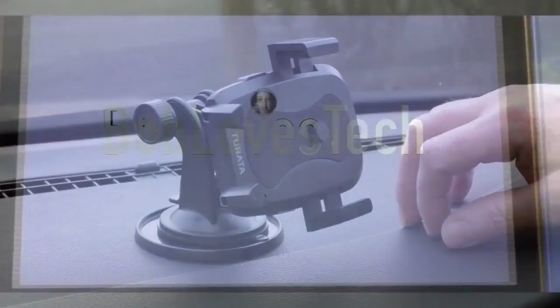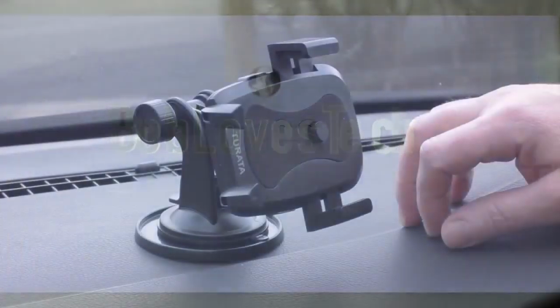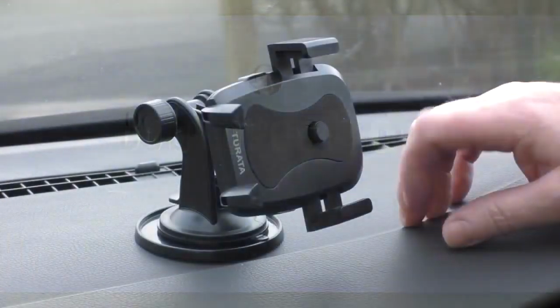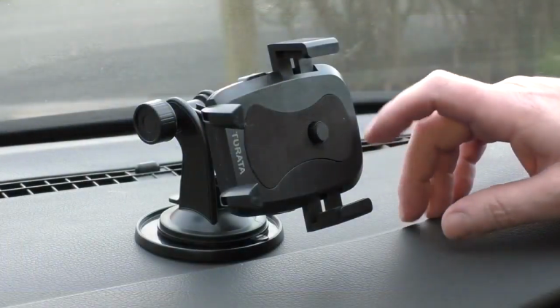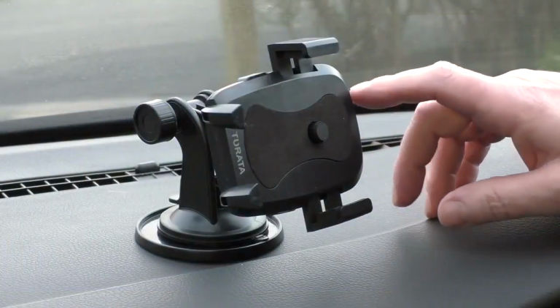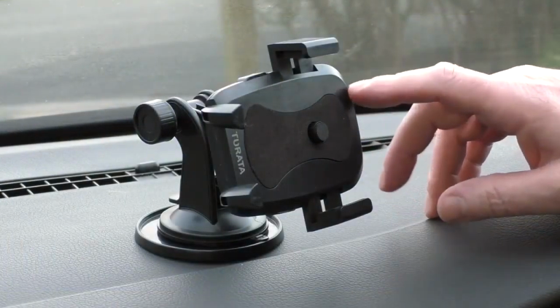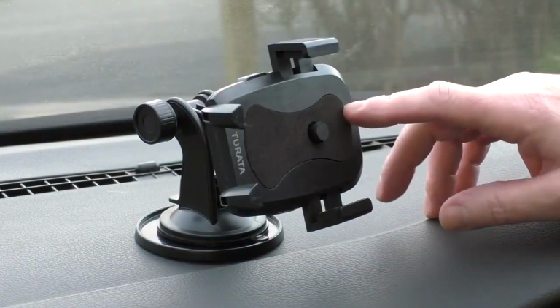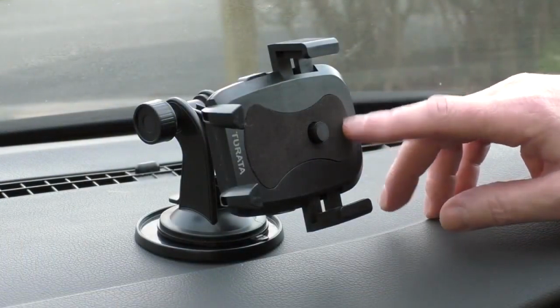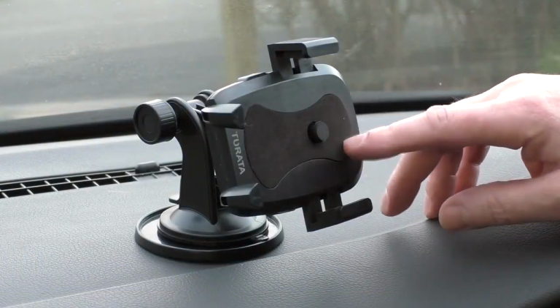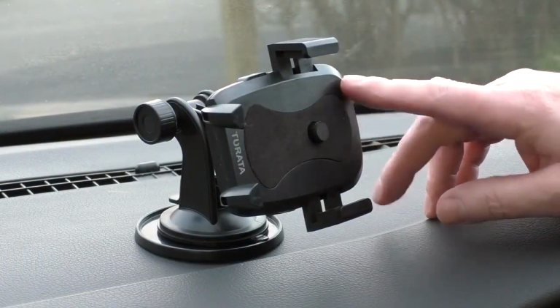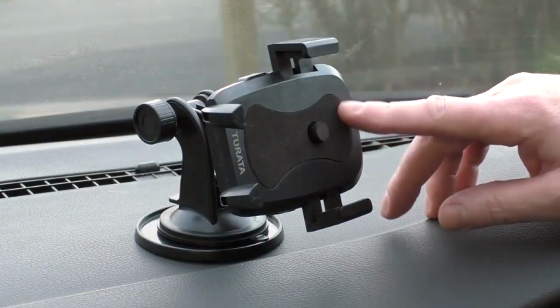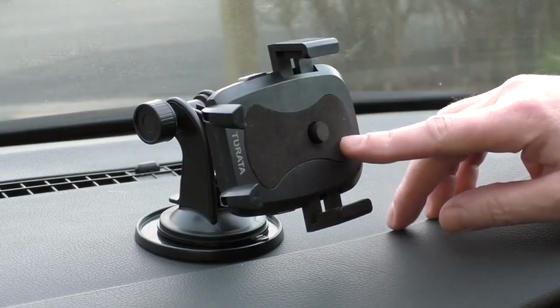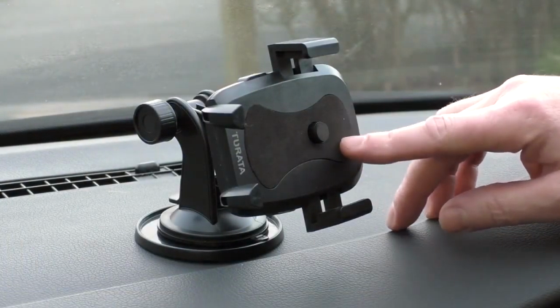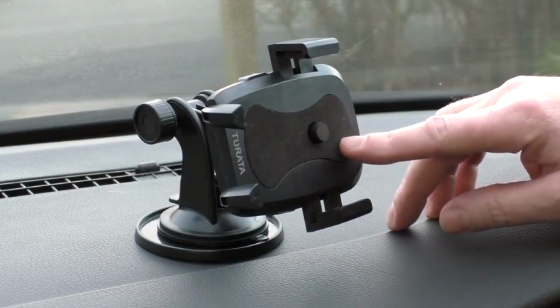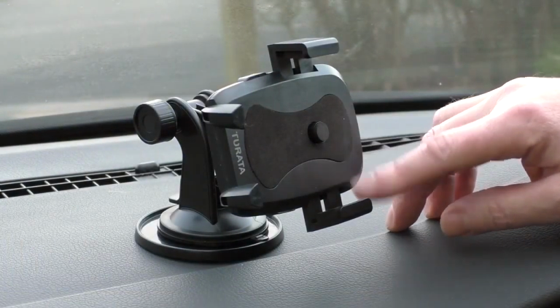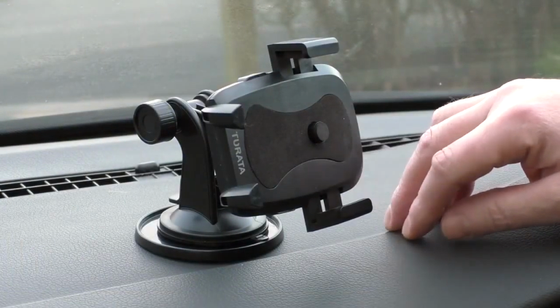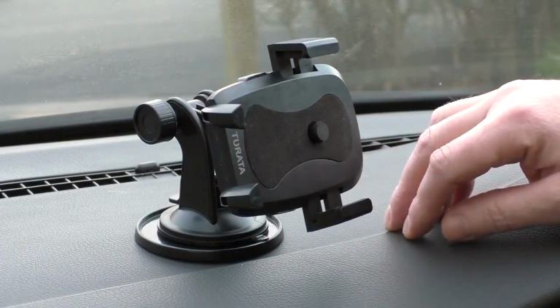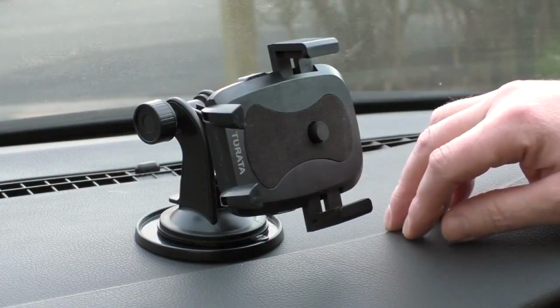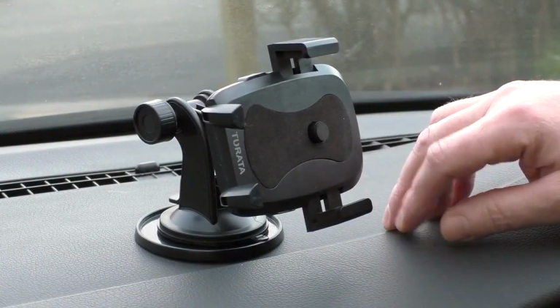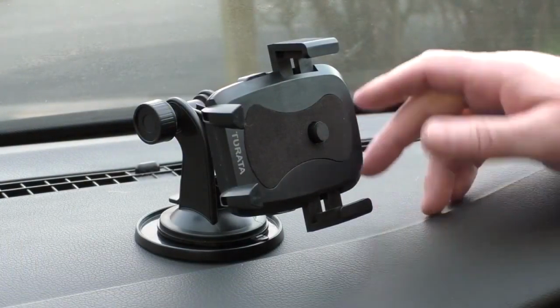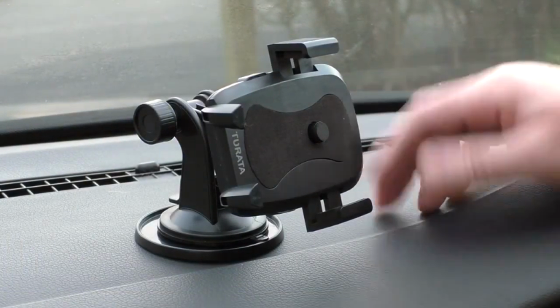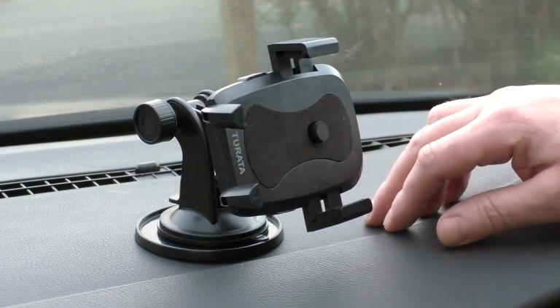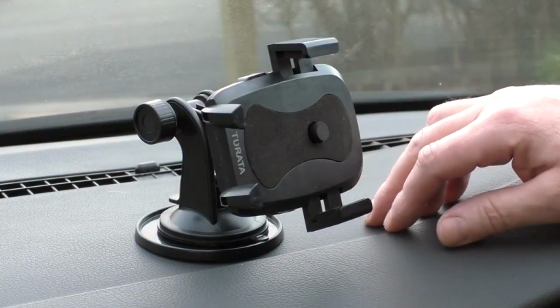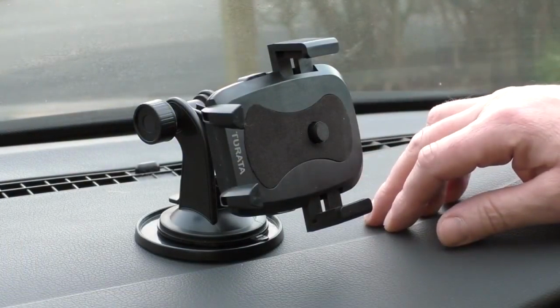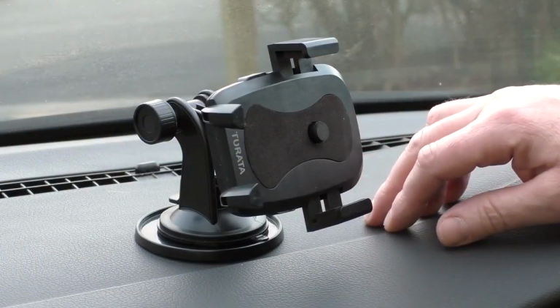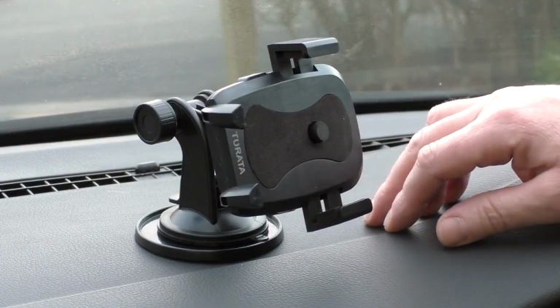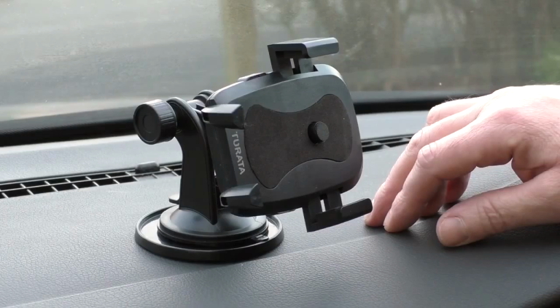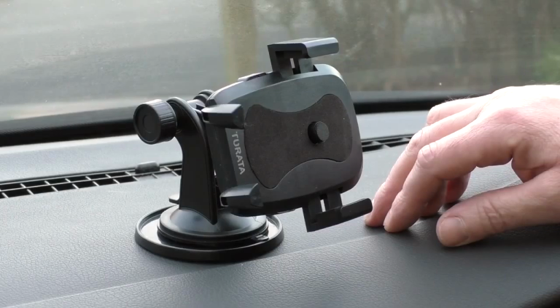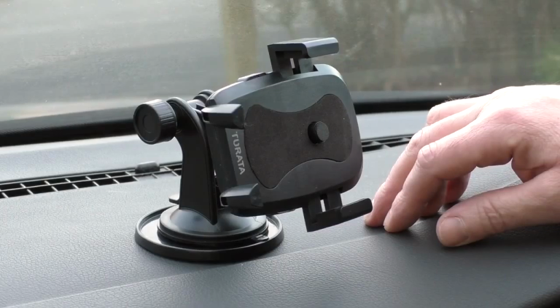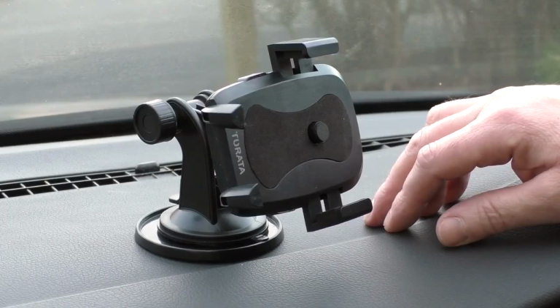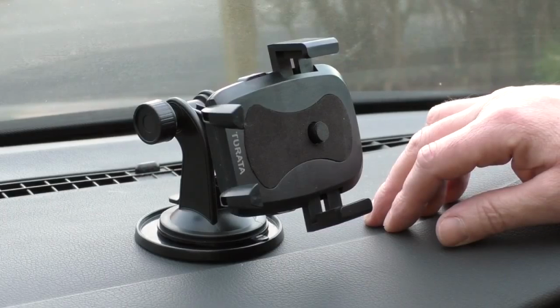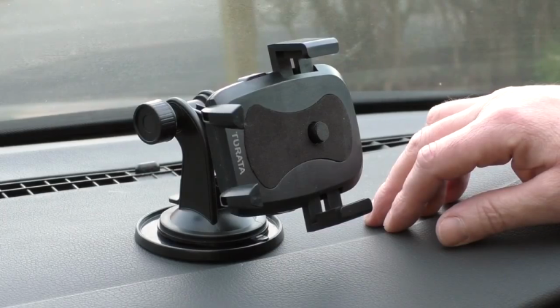Alright guys, this is the Tirata Inca phone holder. They very kindly sent me this out to review.